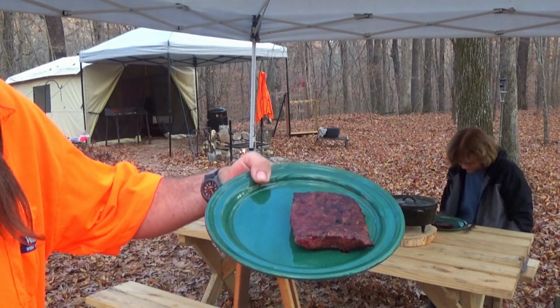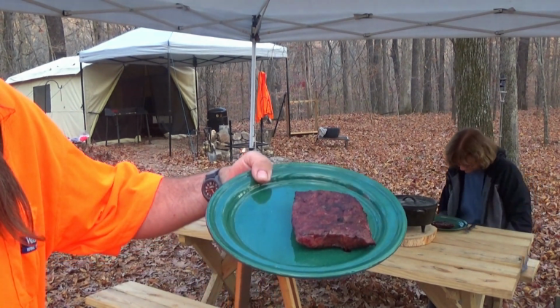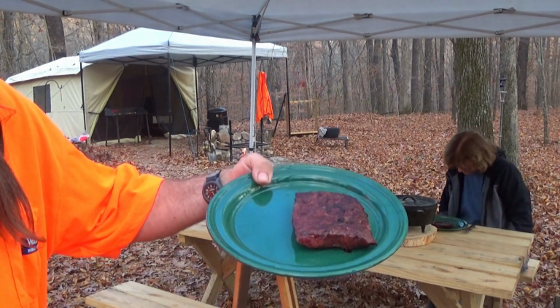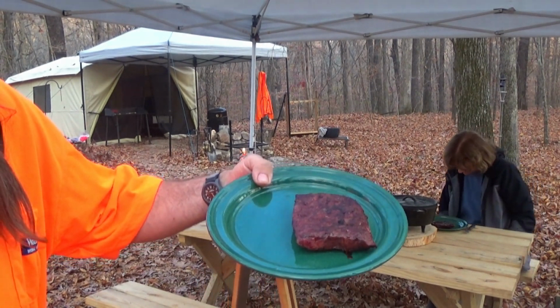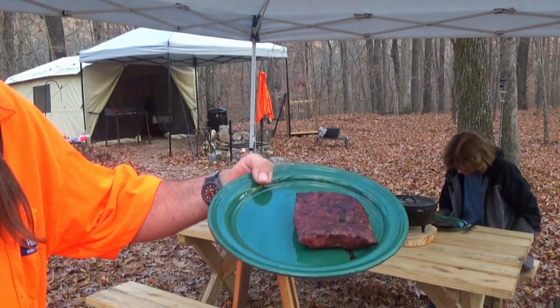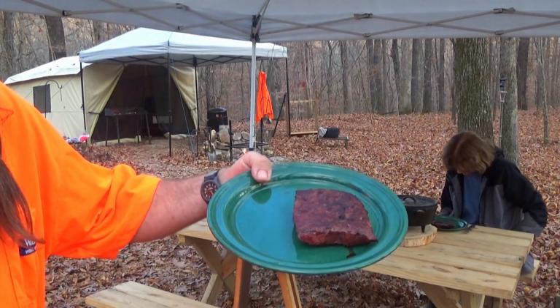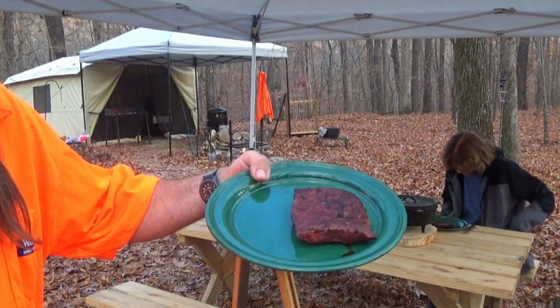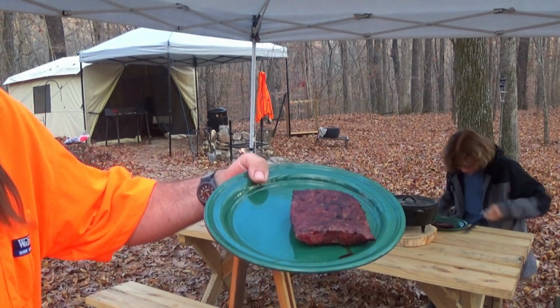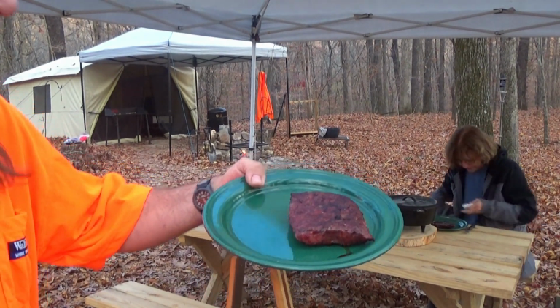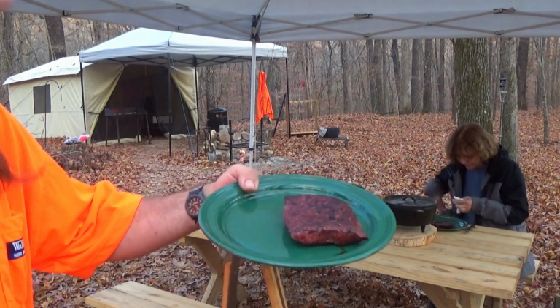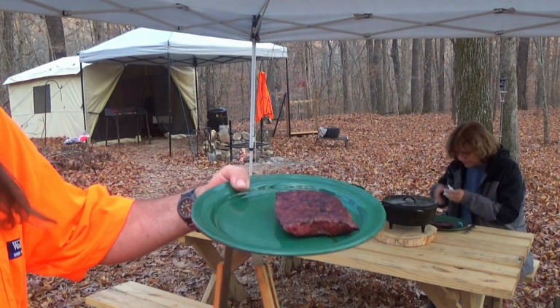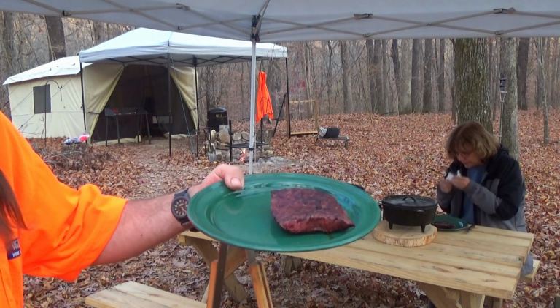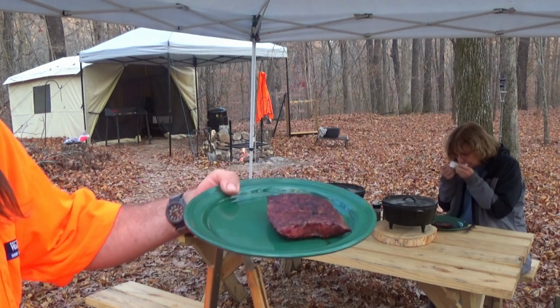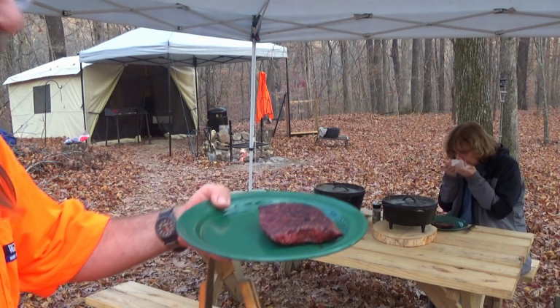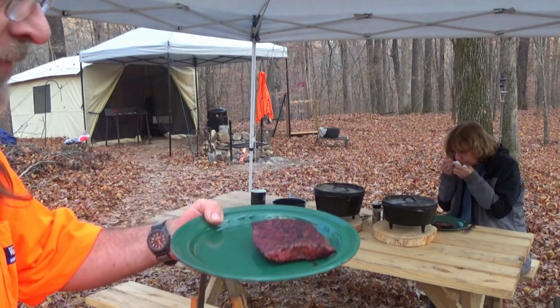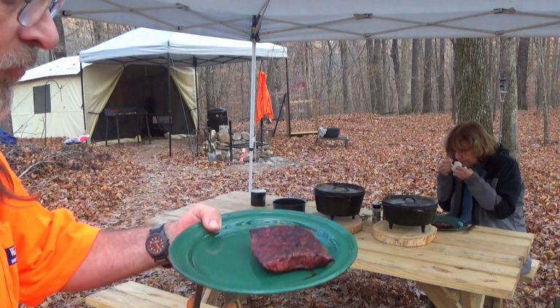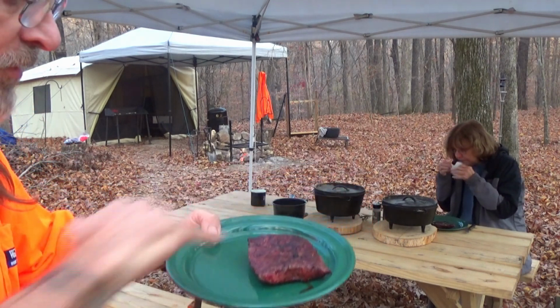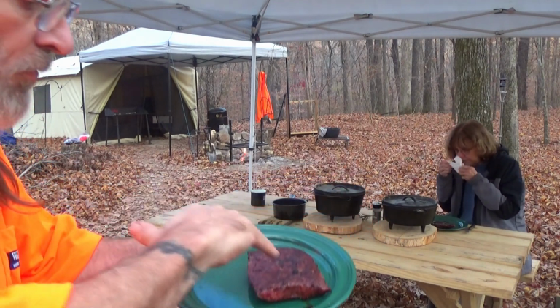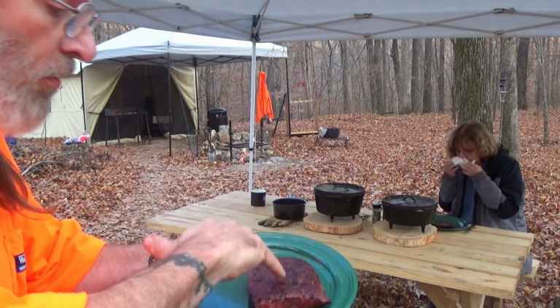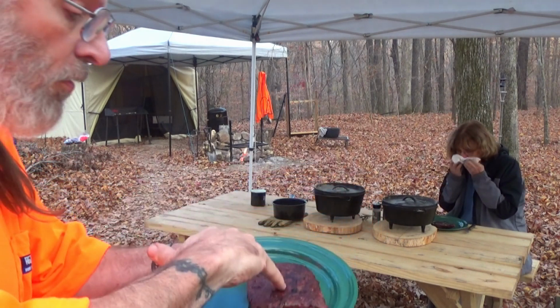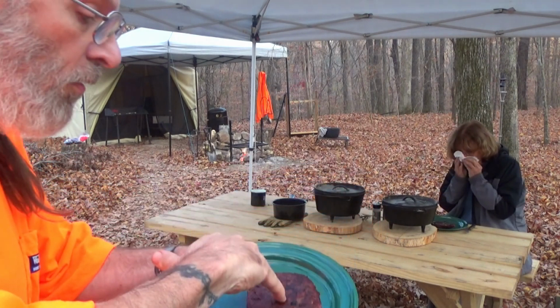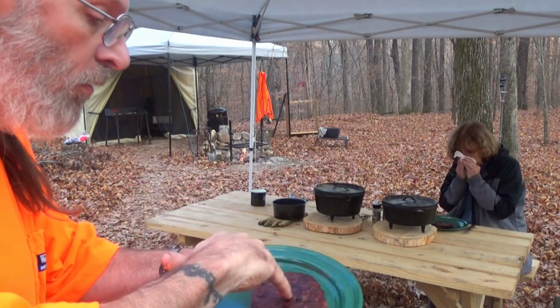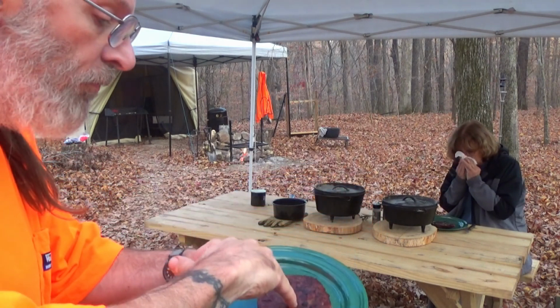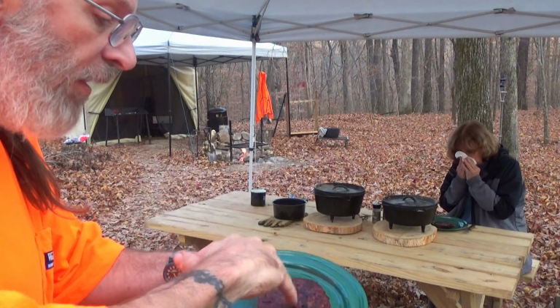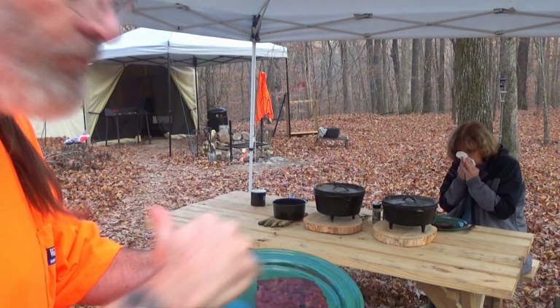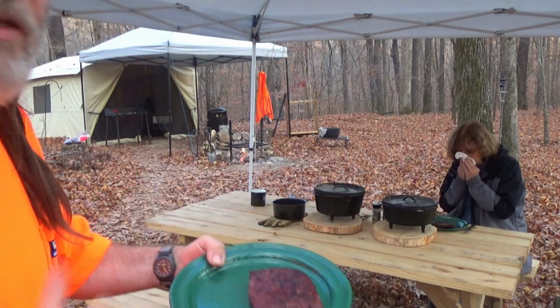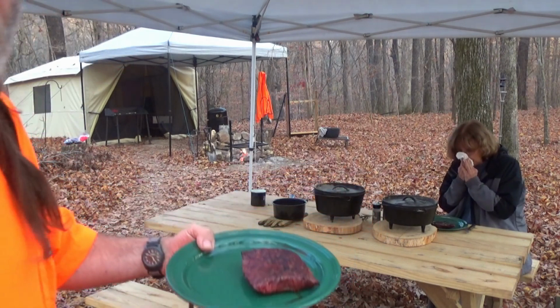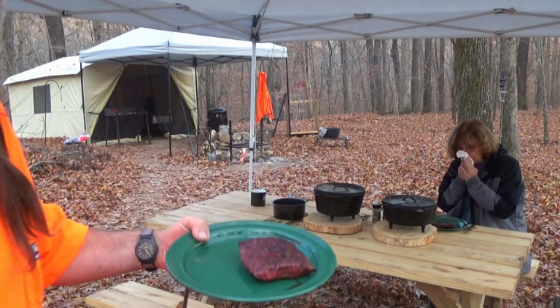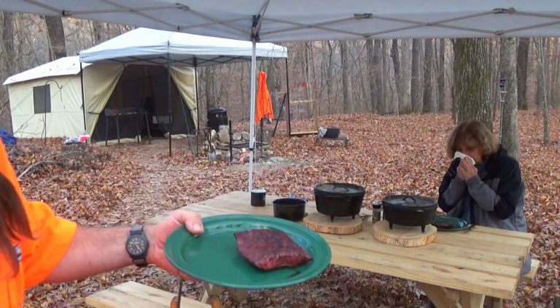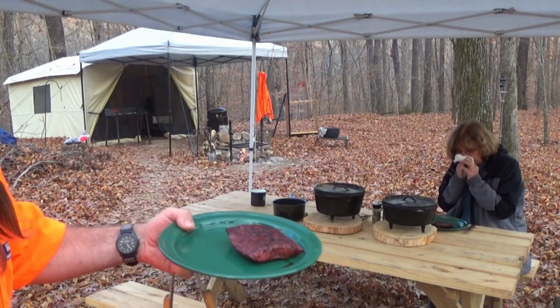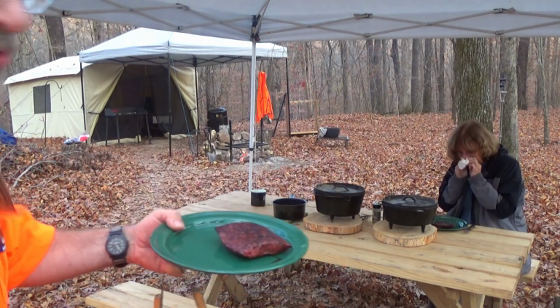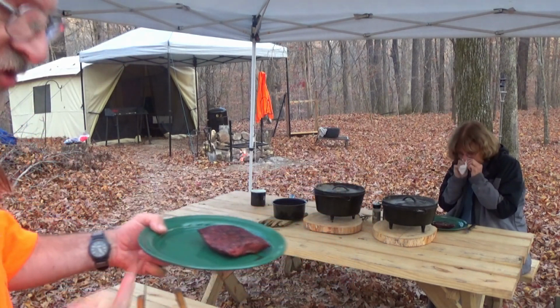Doesn't look too bad, probably a little done for me. Yeah, did lose a little bit of its squishy.